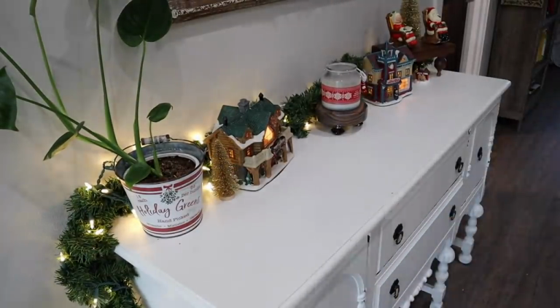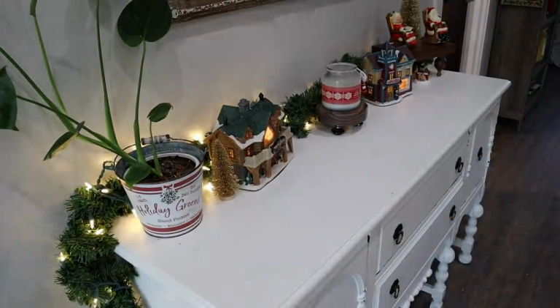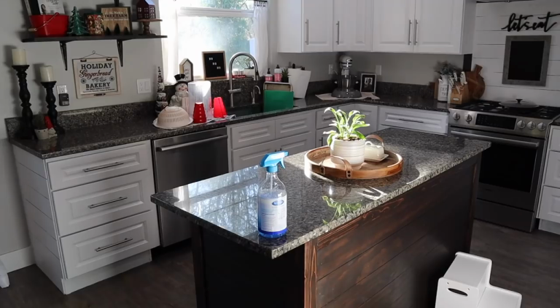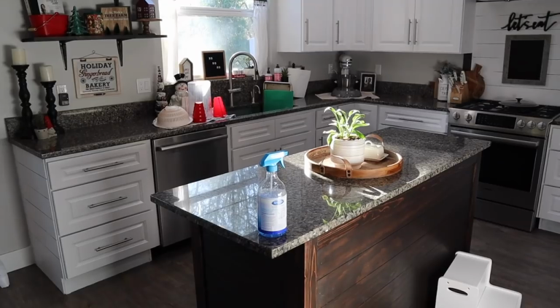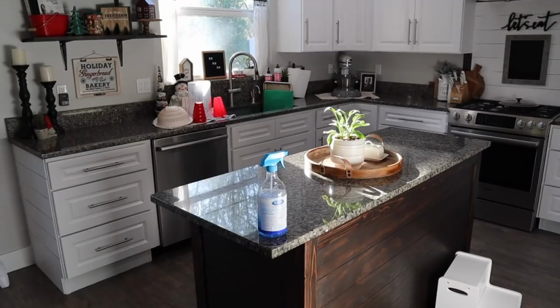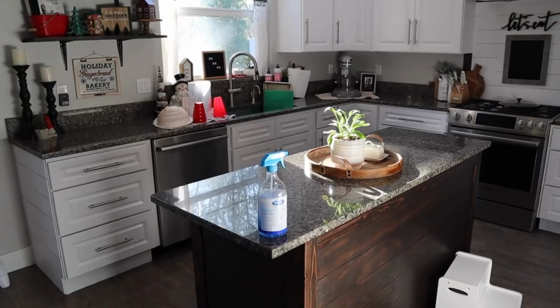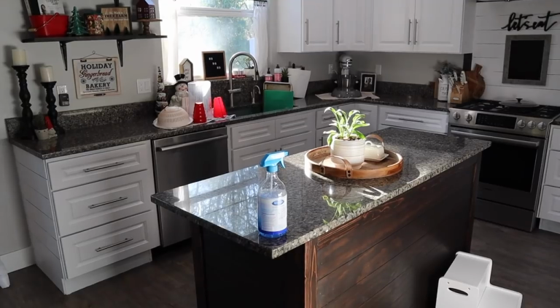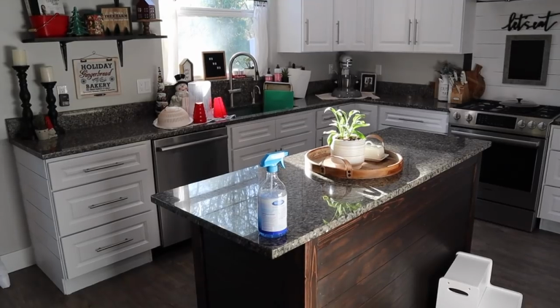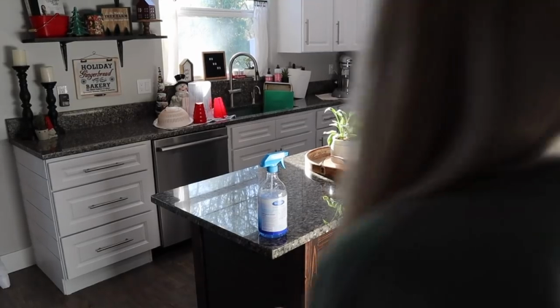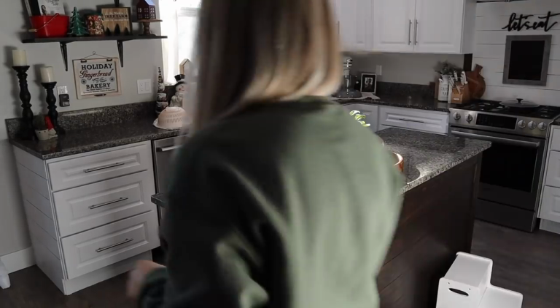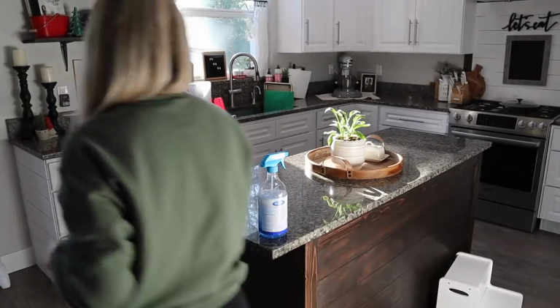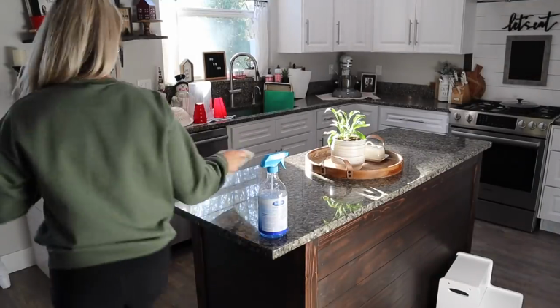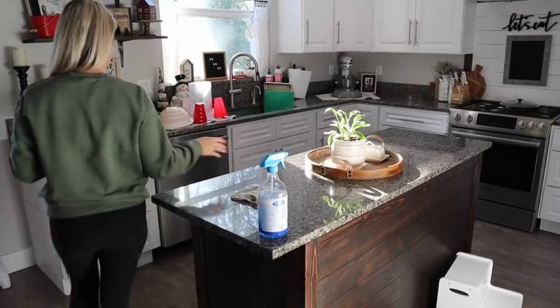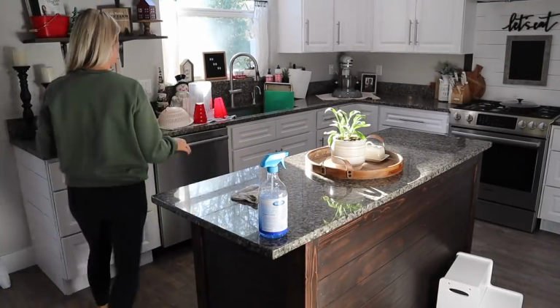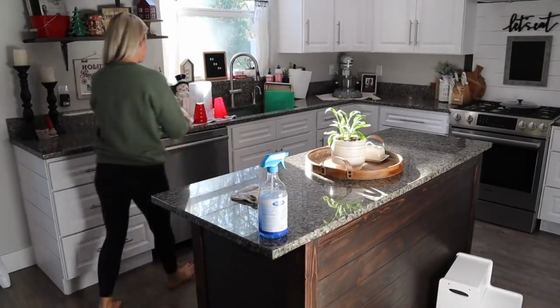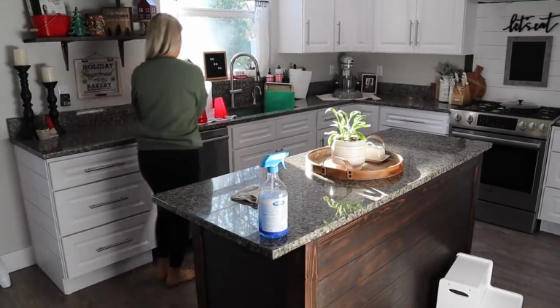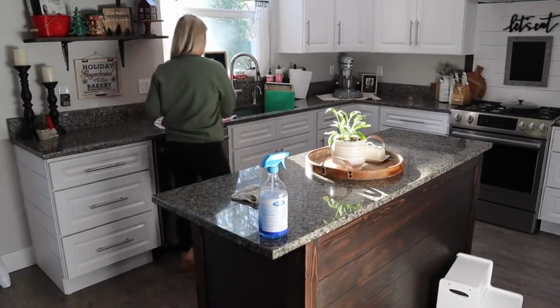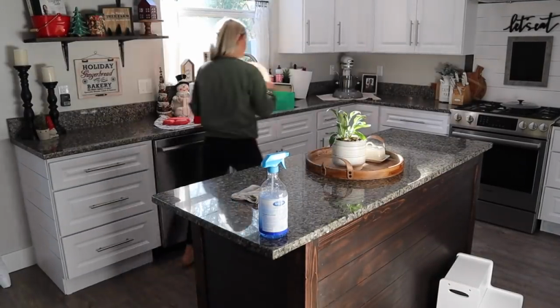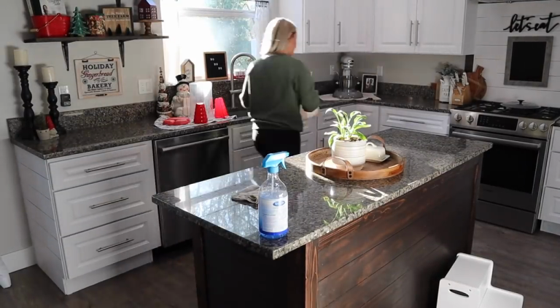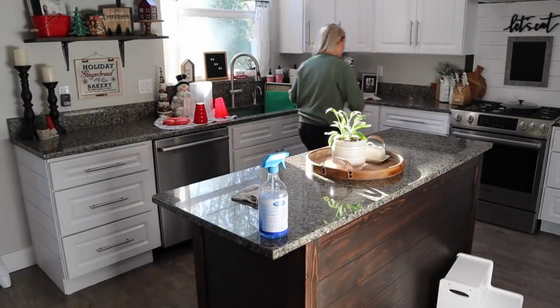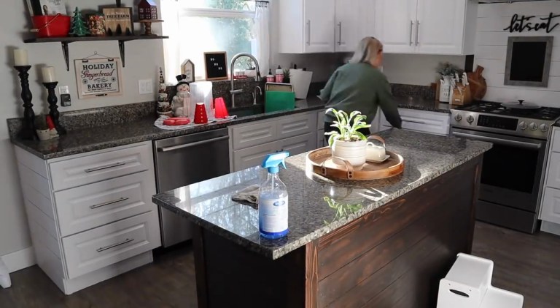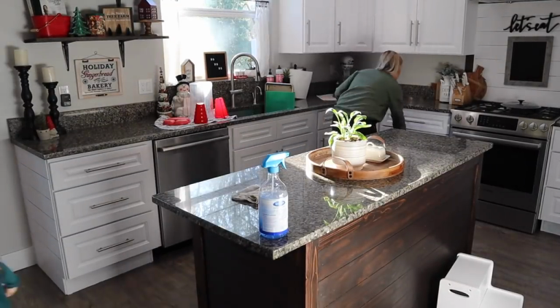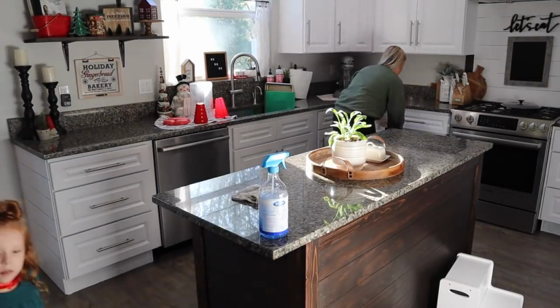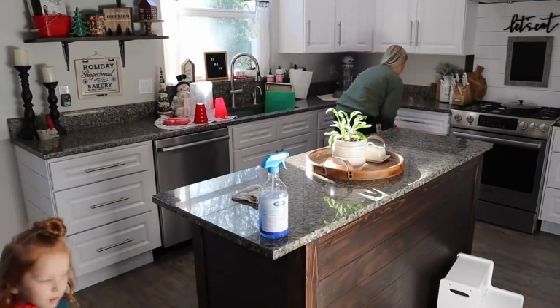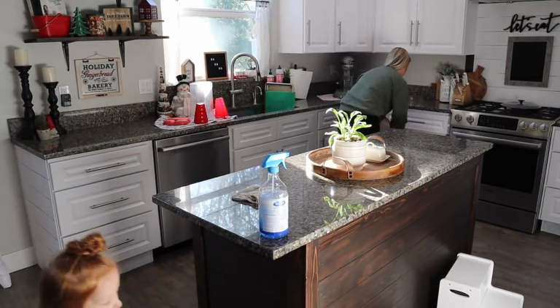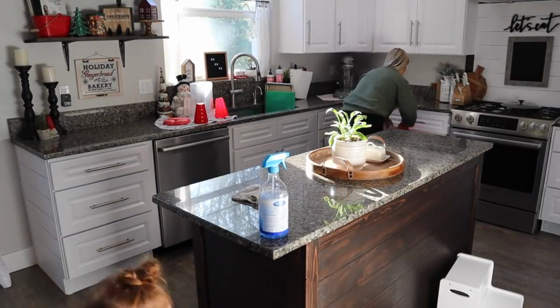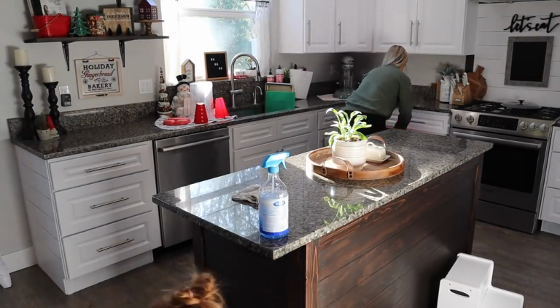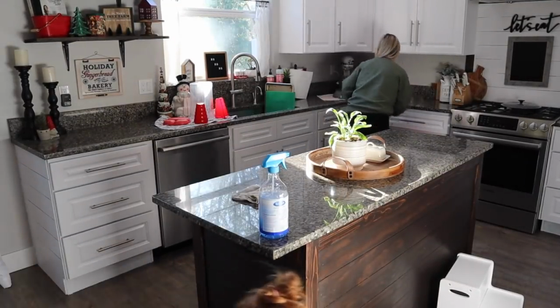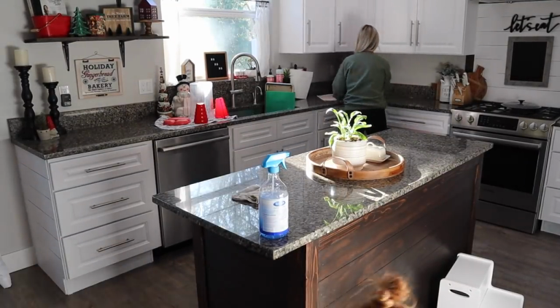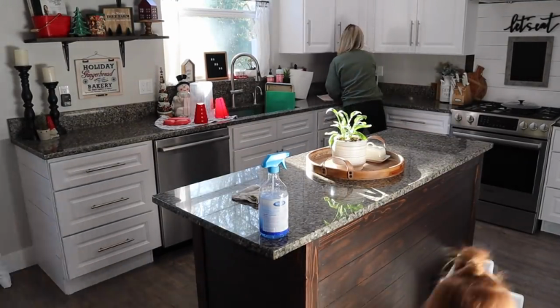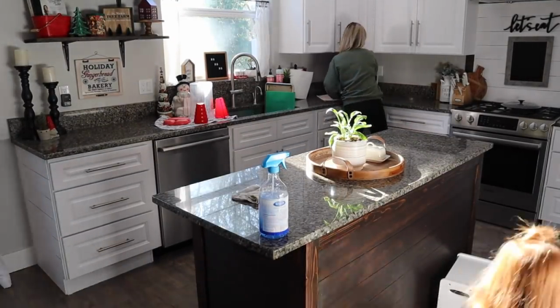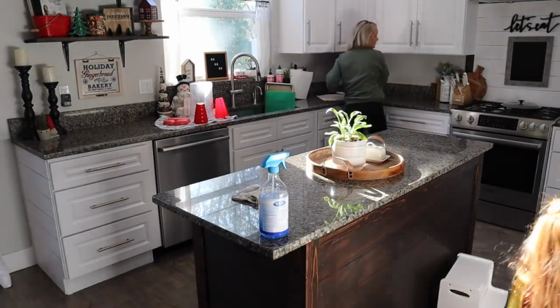And then I'm also going to wipe down my buffet. Now heading into the kitchen, I'm going to get the counters wiped down and the dishes that are out on the counter put away.